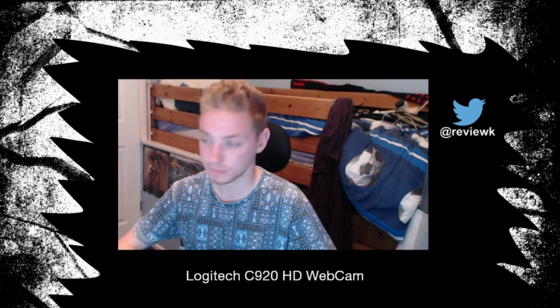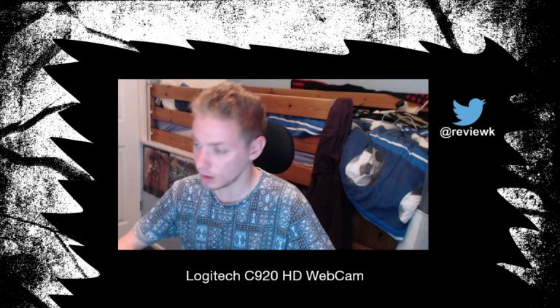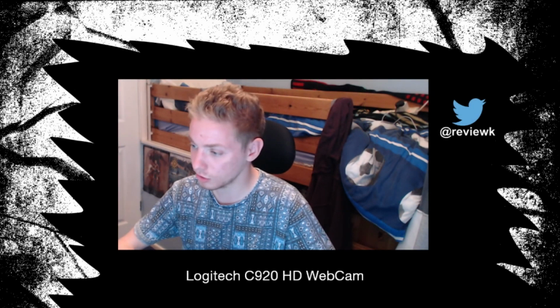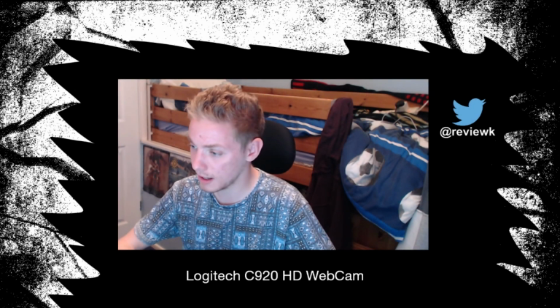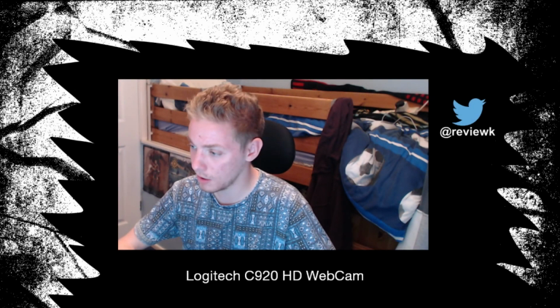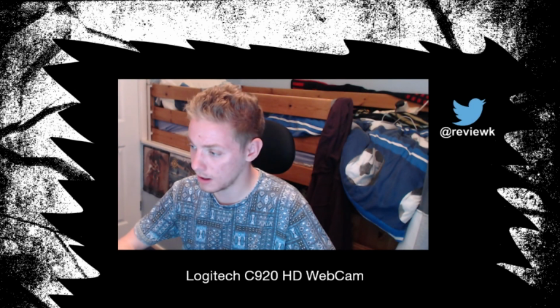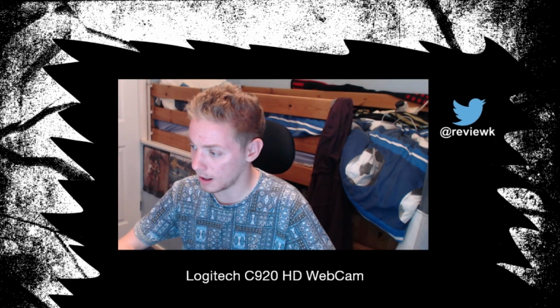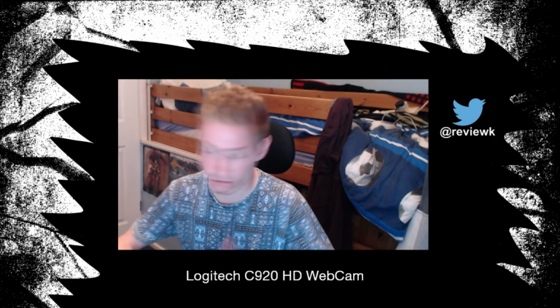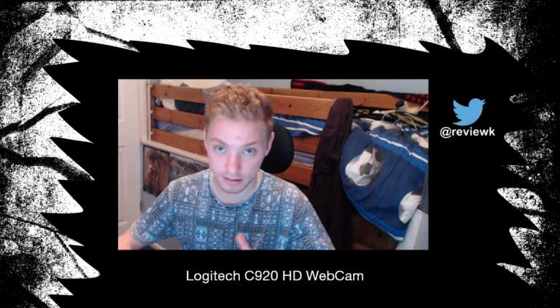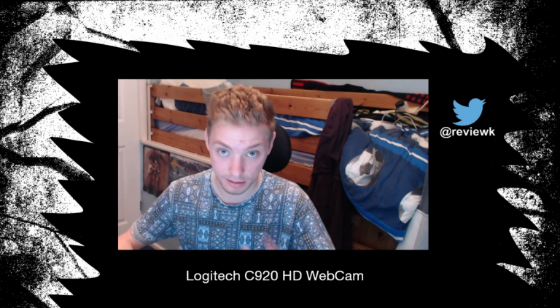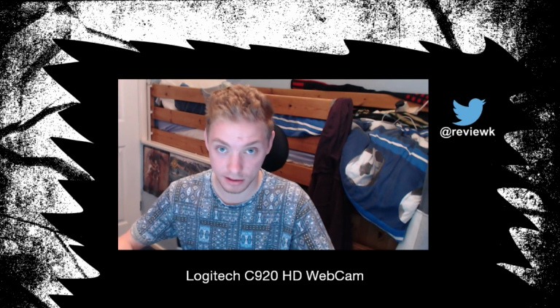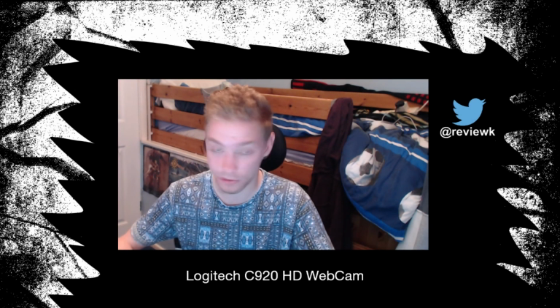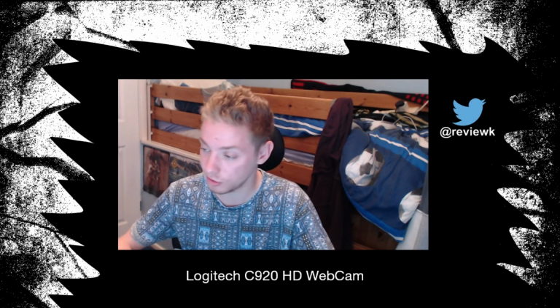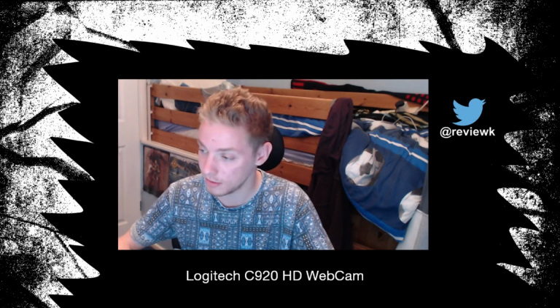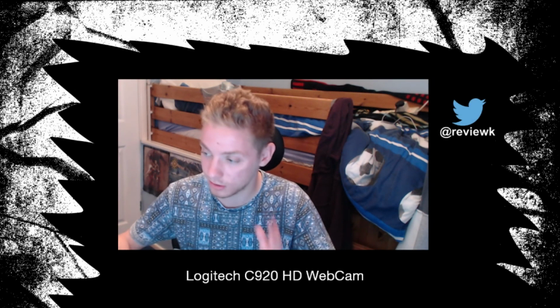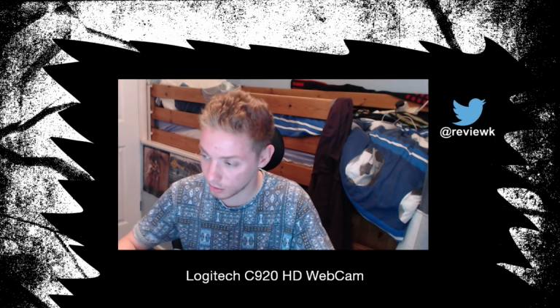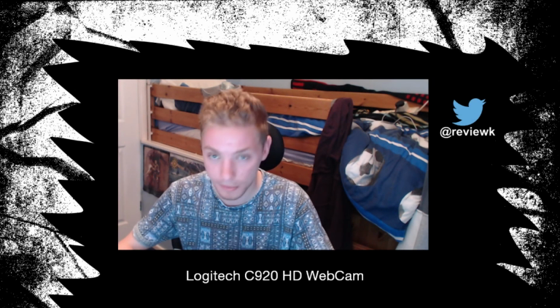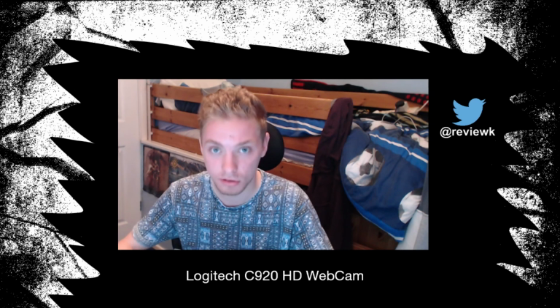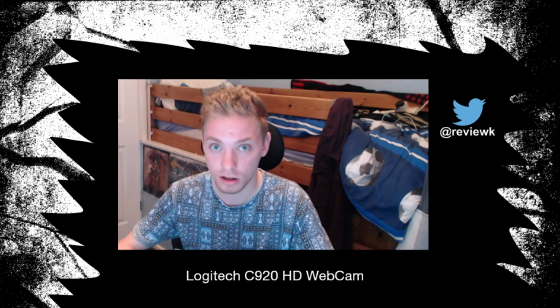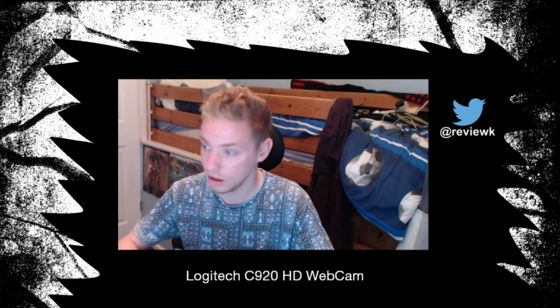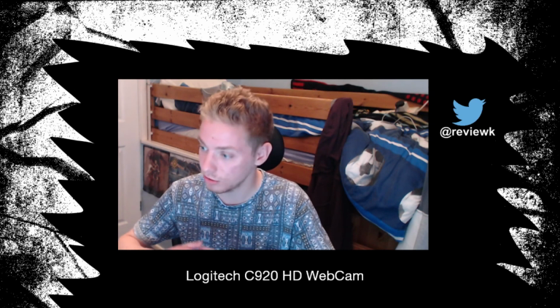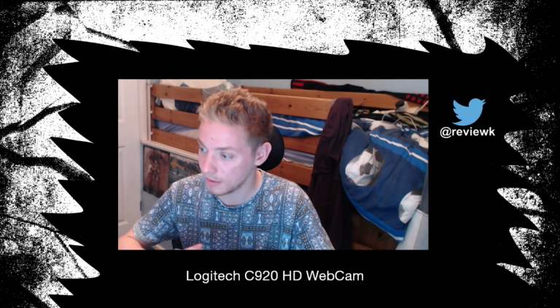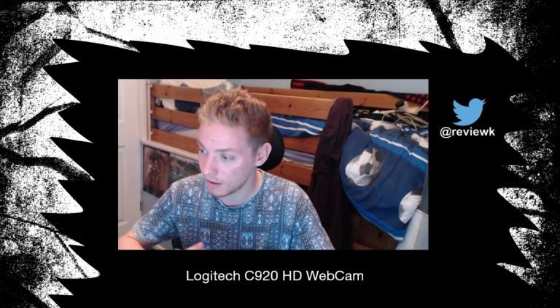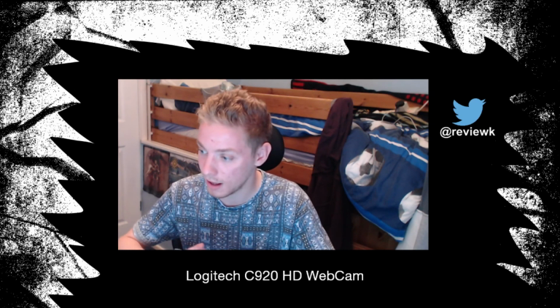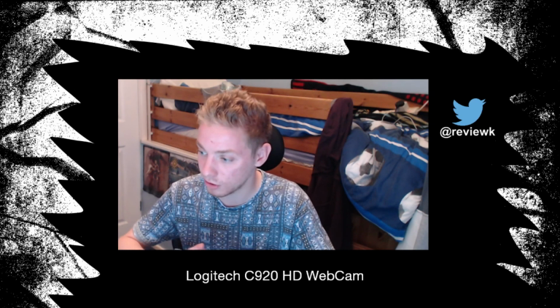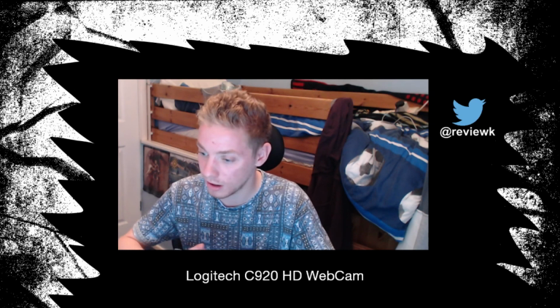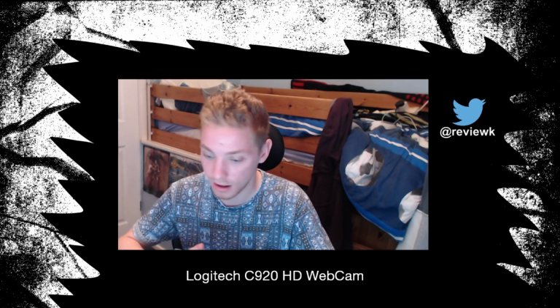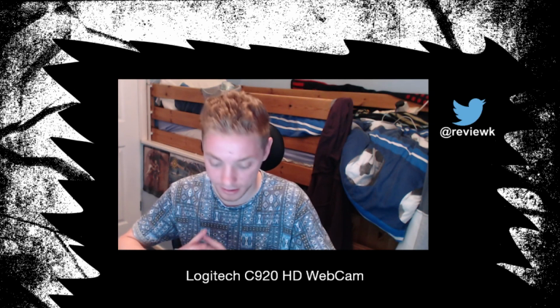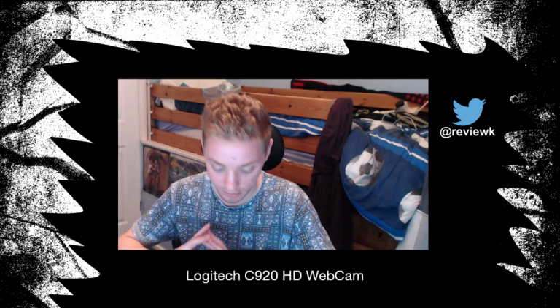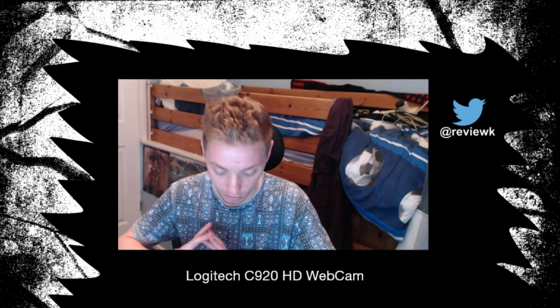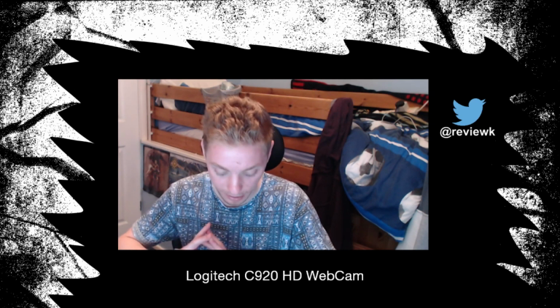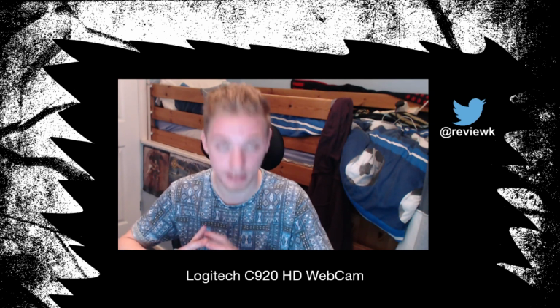So right now, as I mentioned before, it's zoomed in. I'm going to open the controller, zoom it out, and show you the whole pan of it.